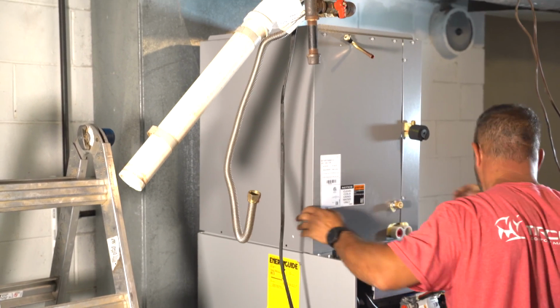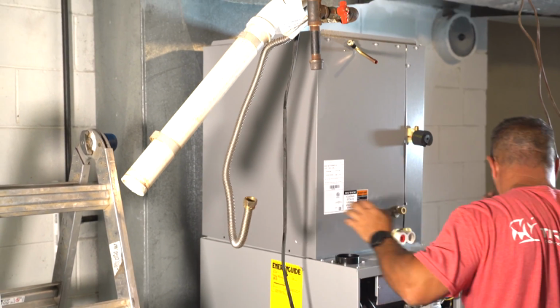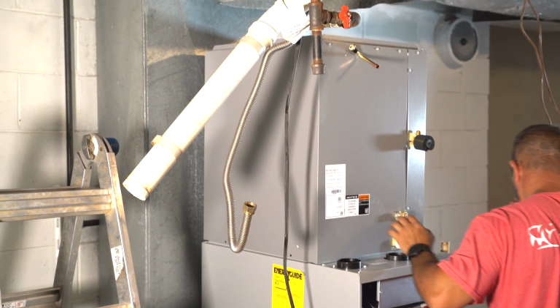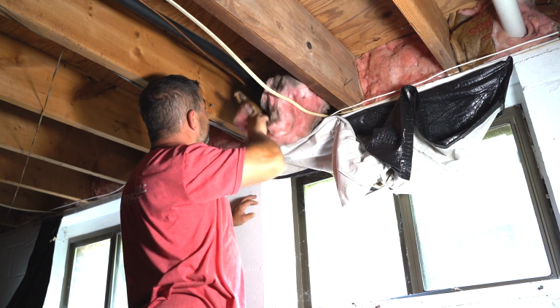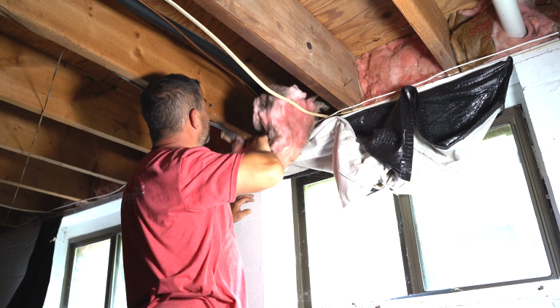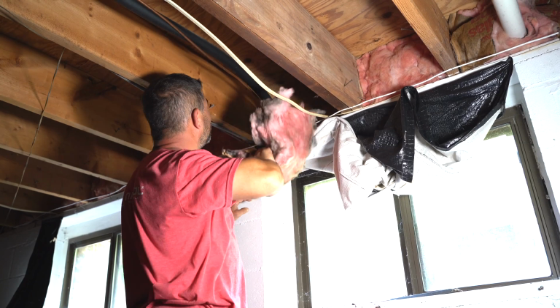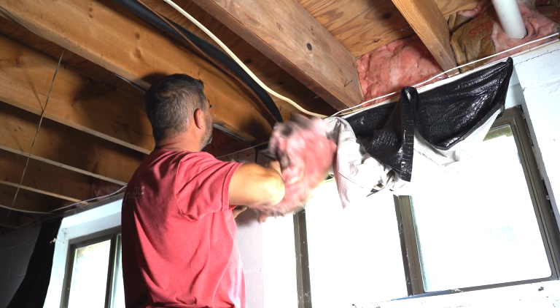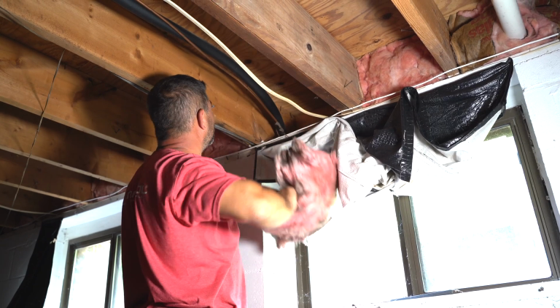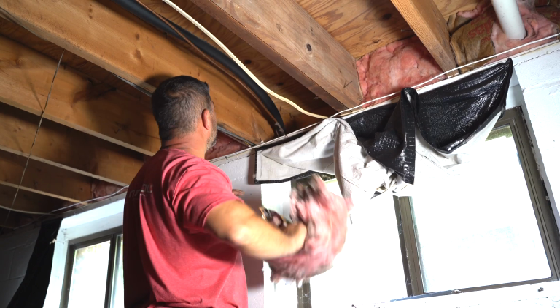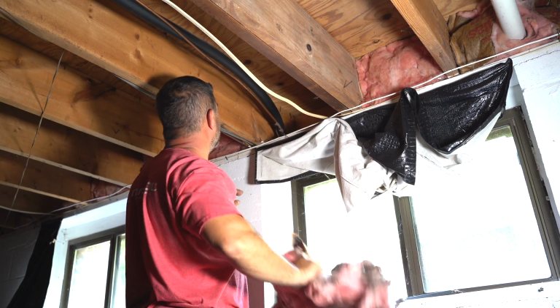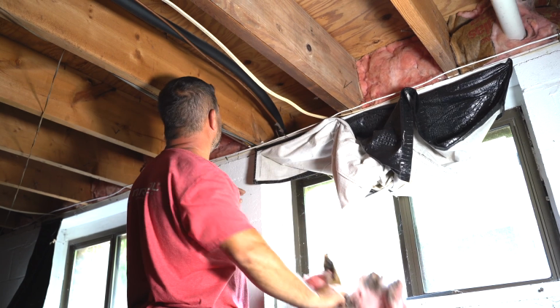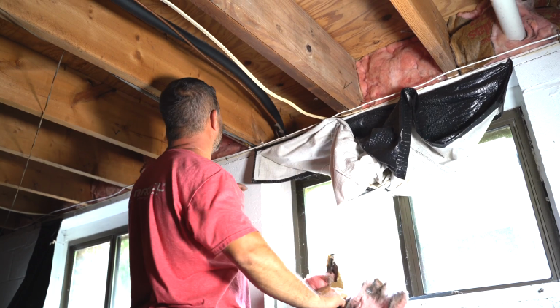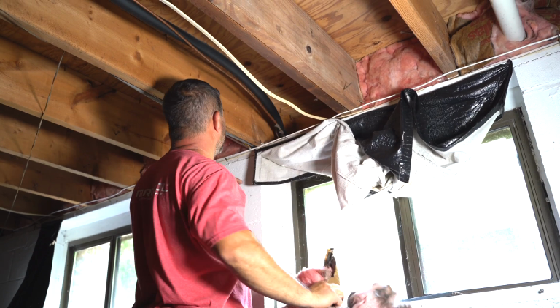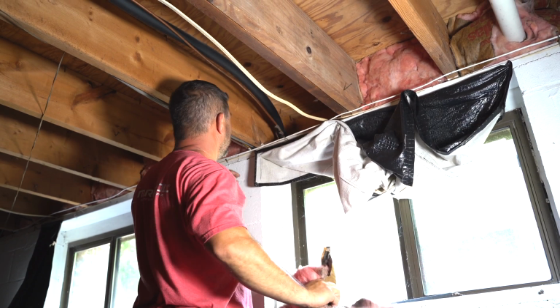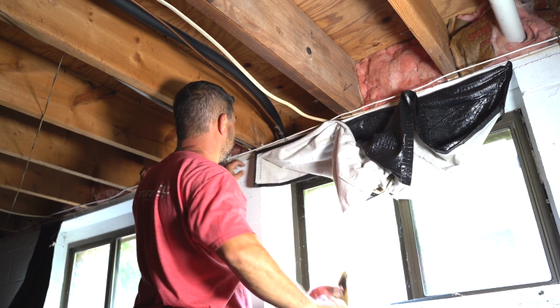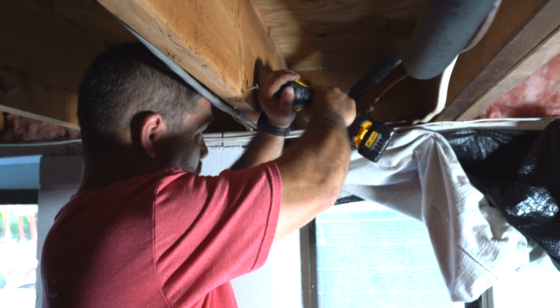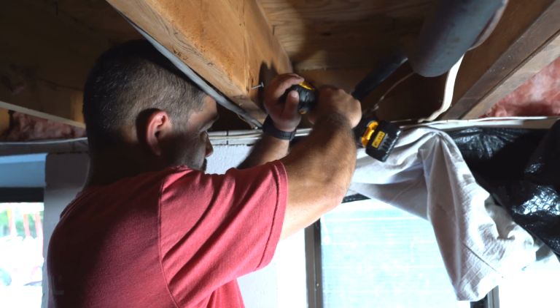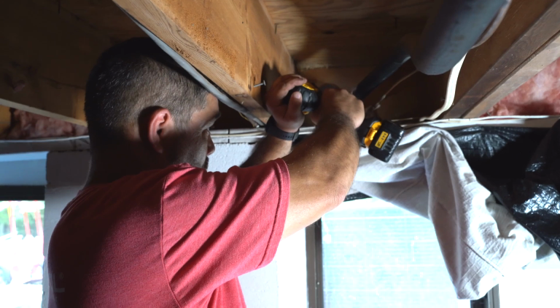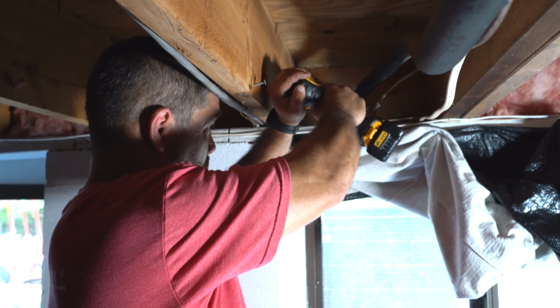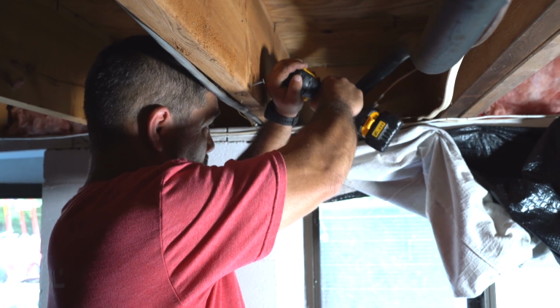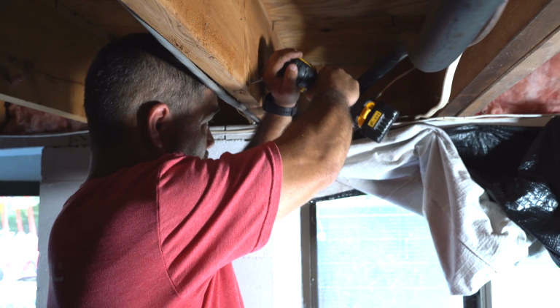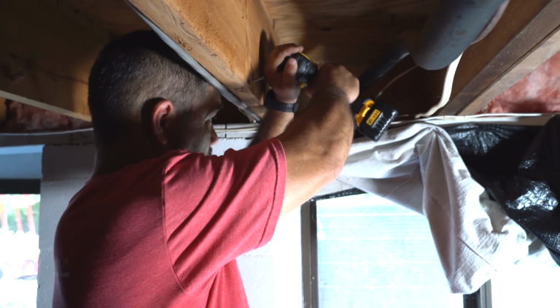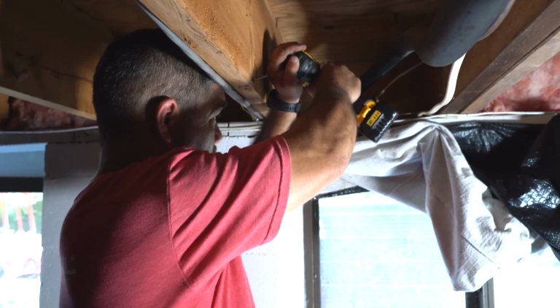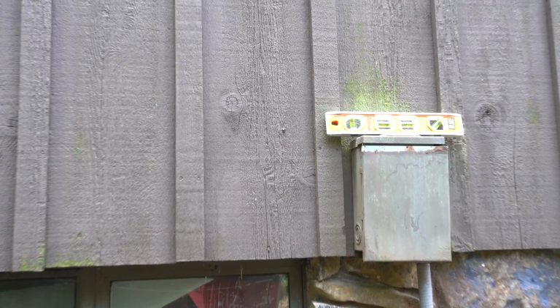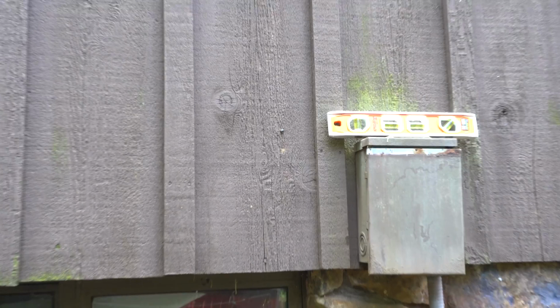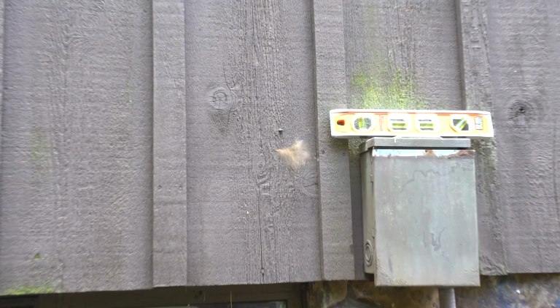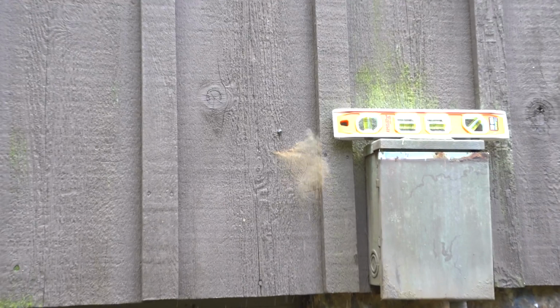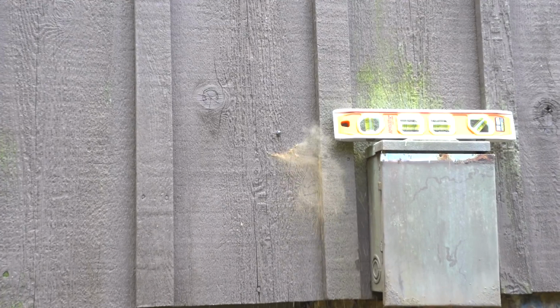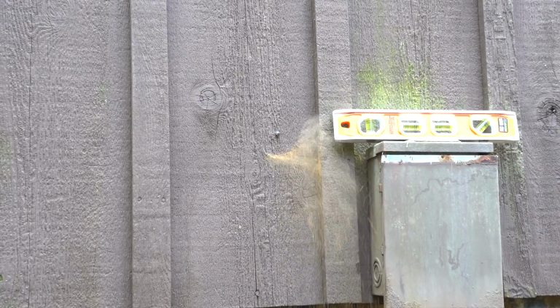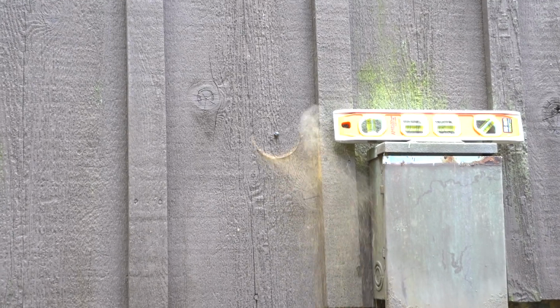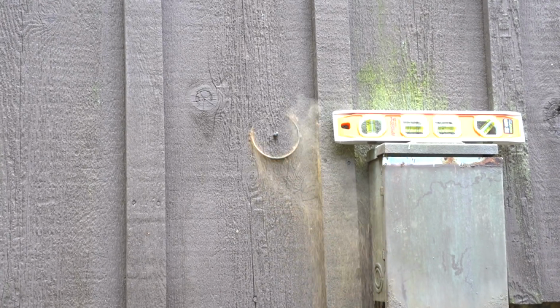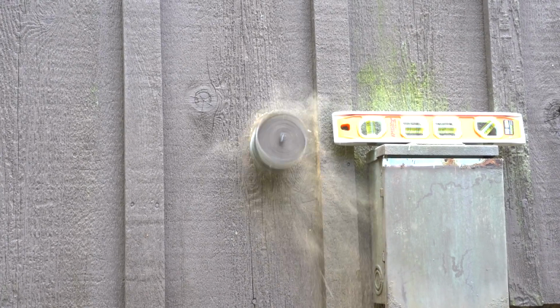Once the indoor system was in place, we pulled out the old line set and replaced it with a new line set.